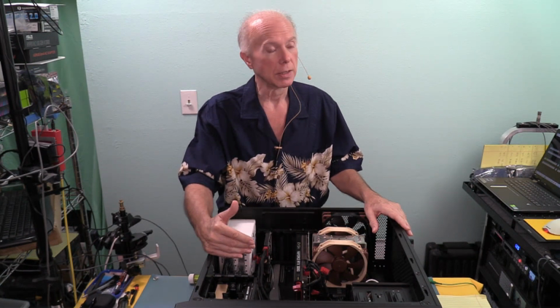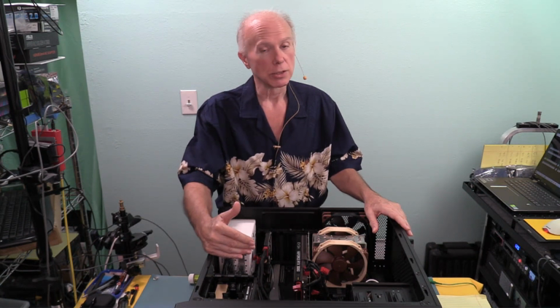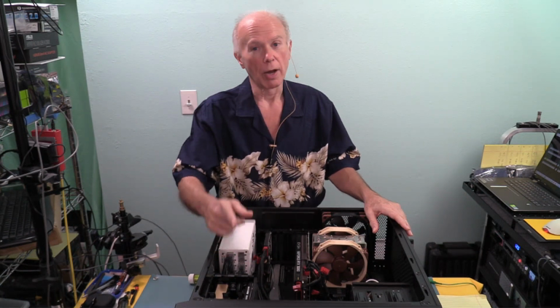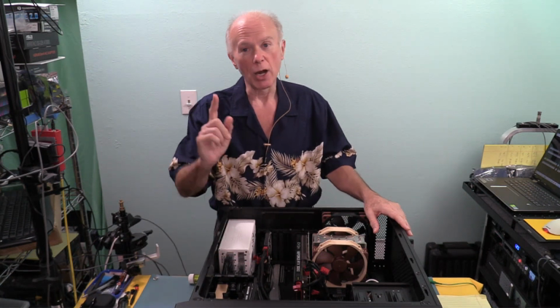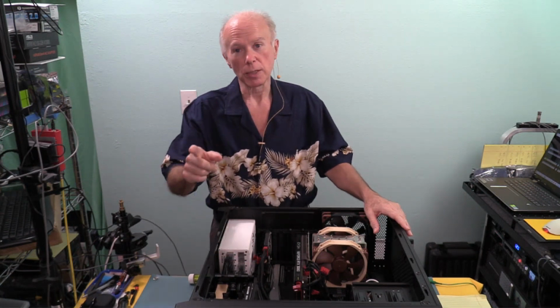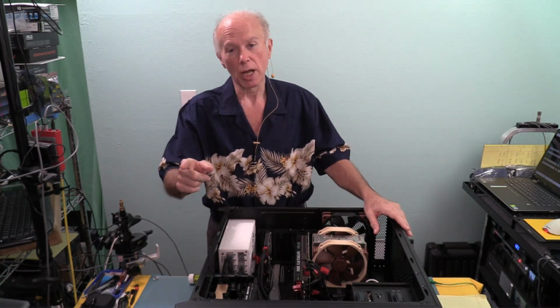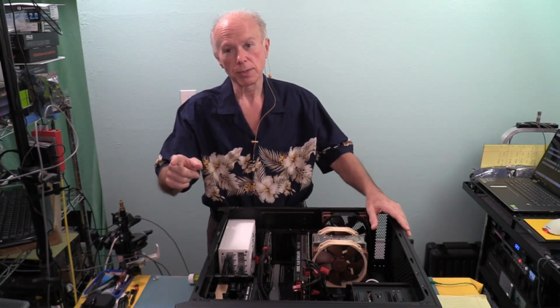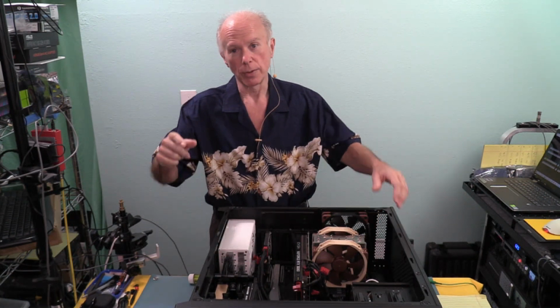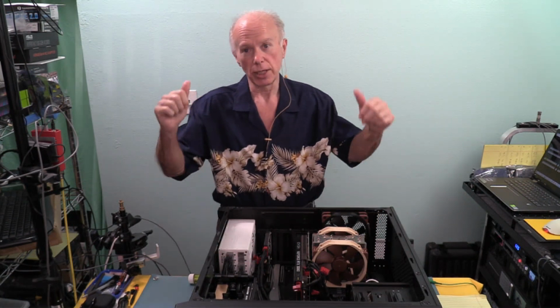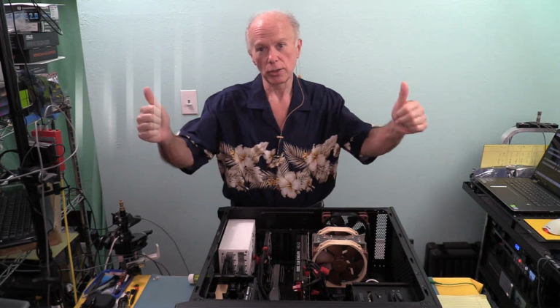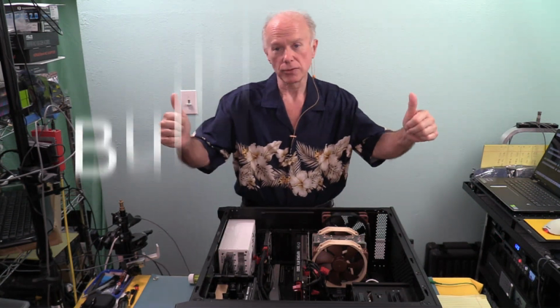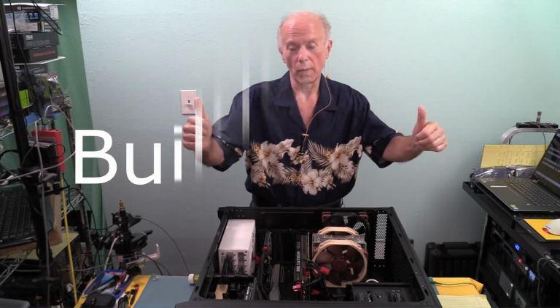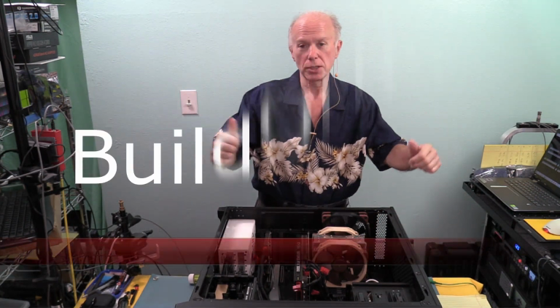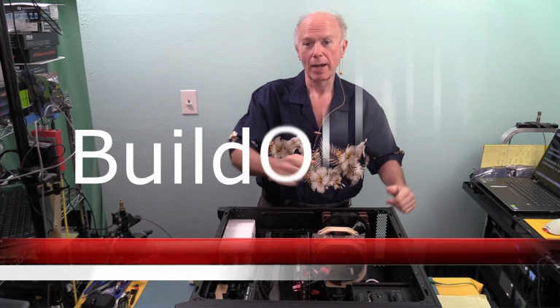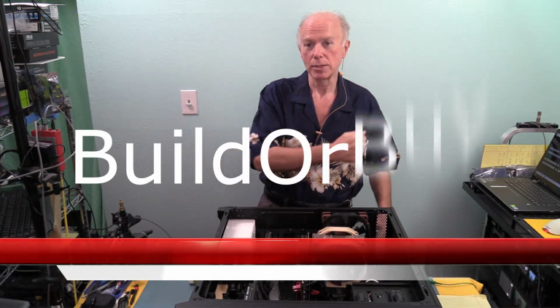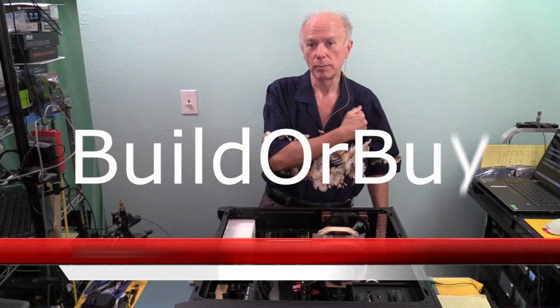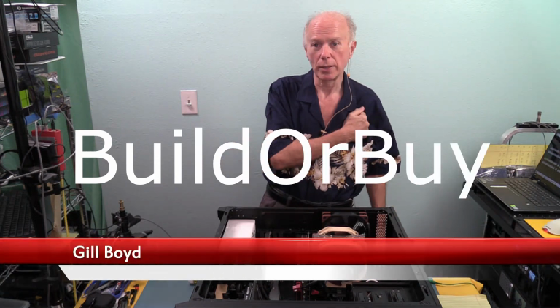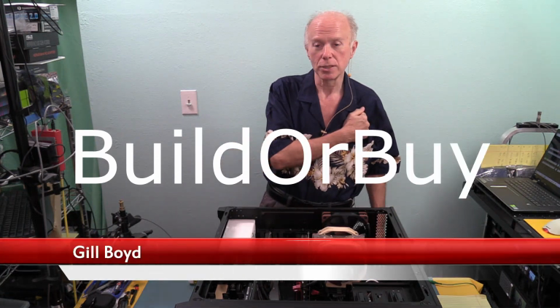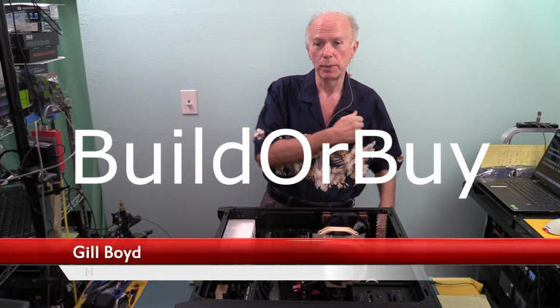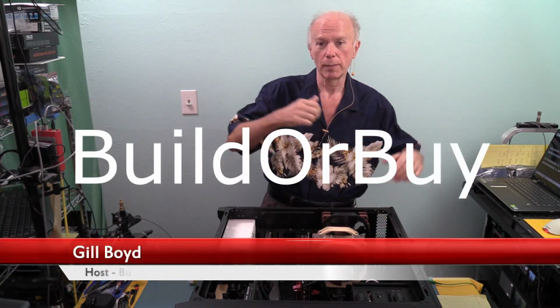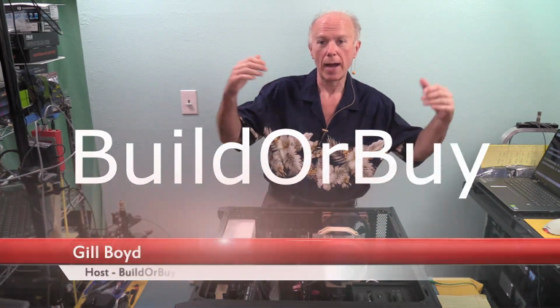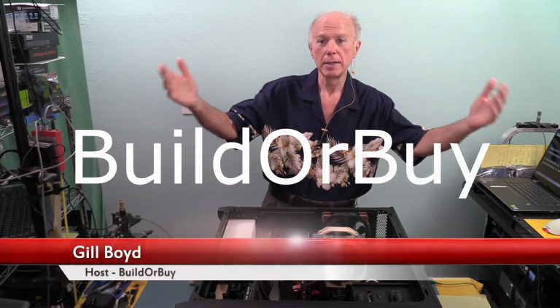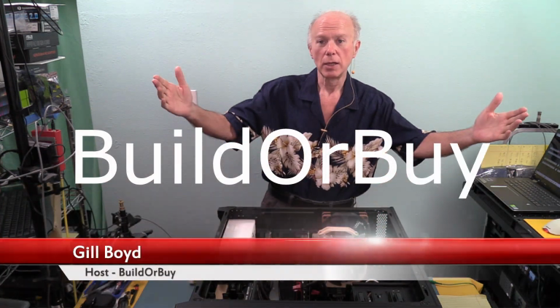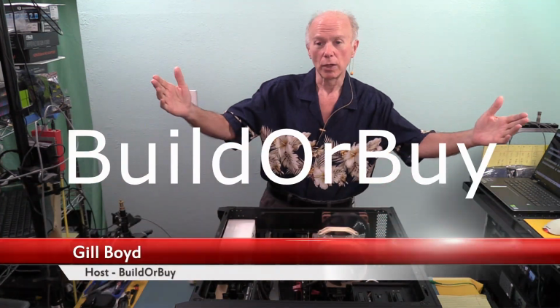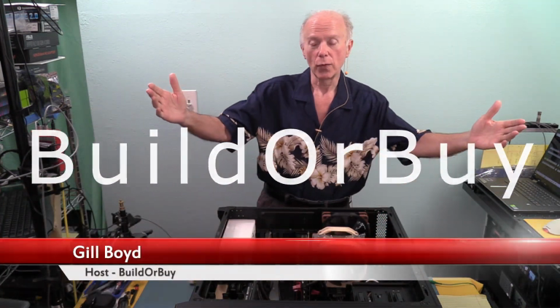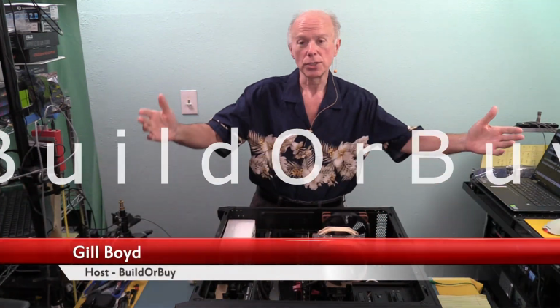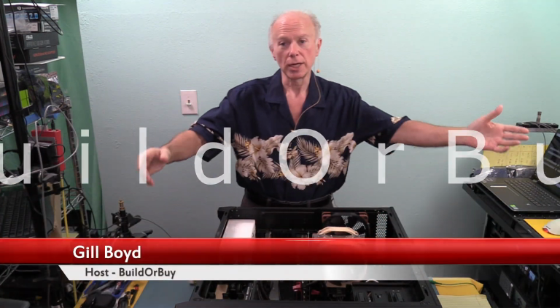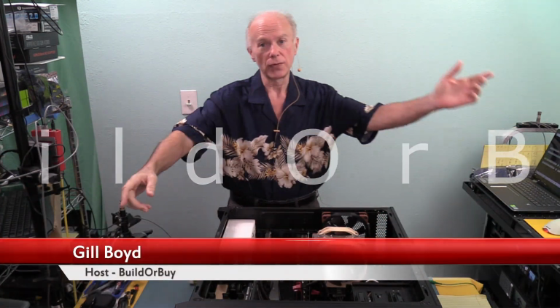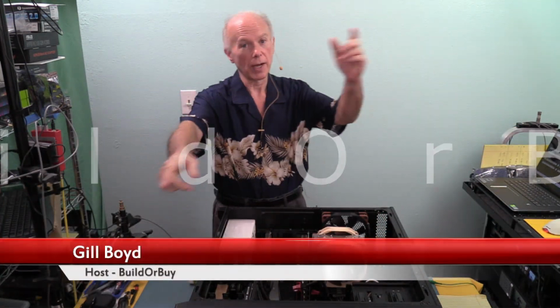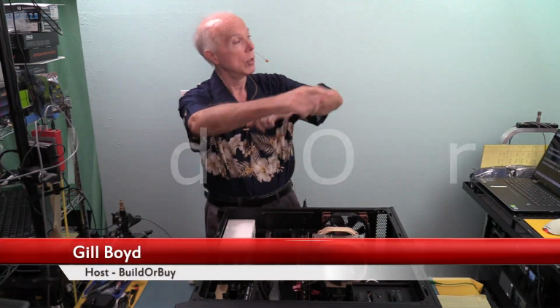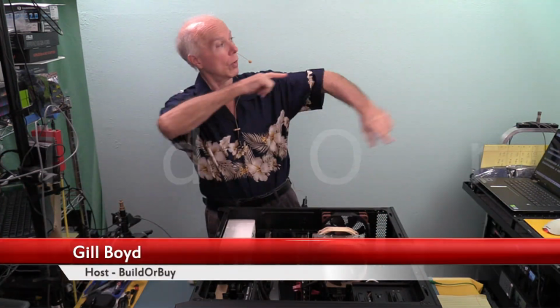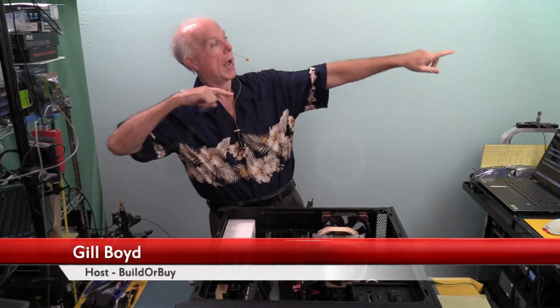I hope this helps. Thank you guys for watching. My name is Gil Boyd, this is Builder Buy. We look forward to seeing you next video.